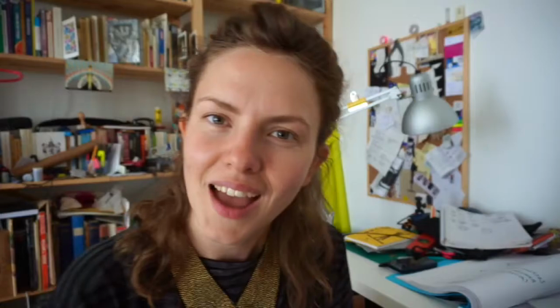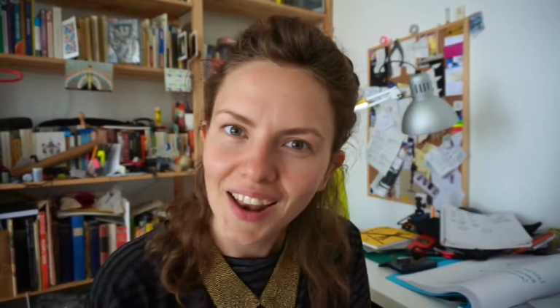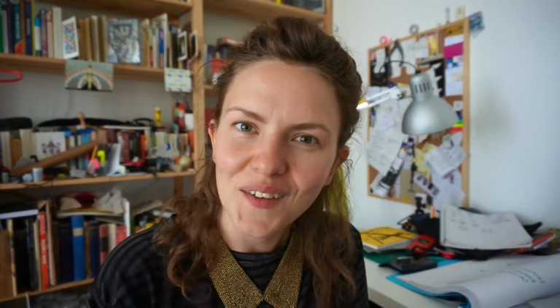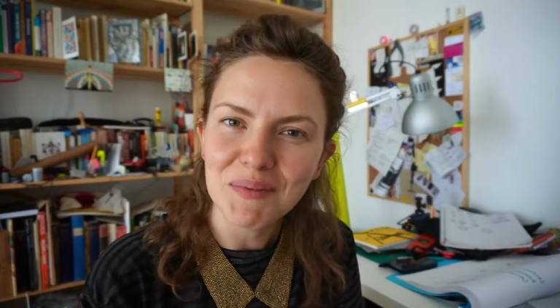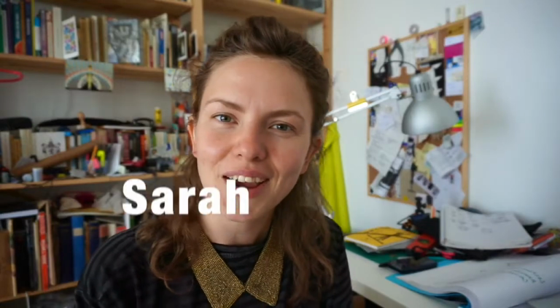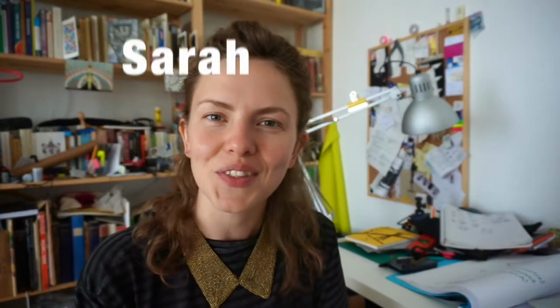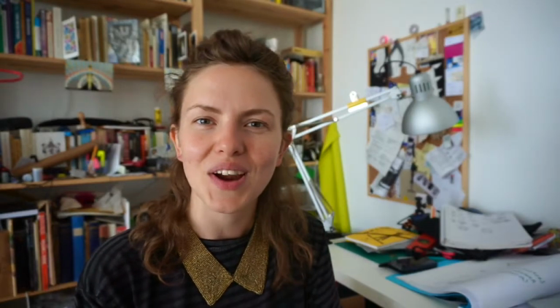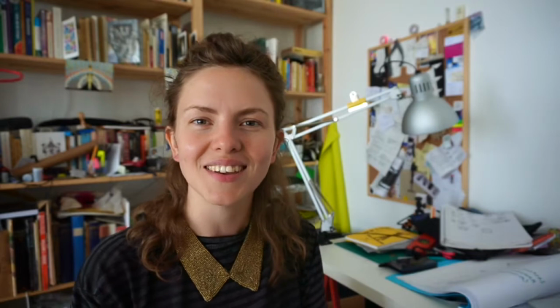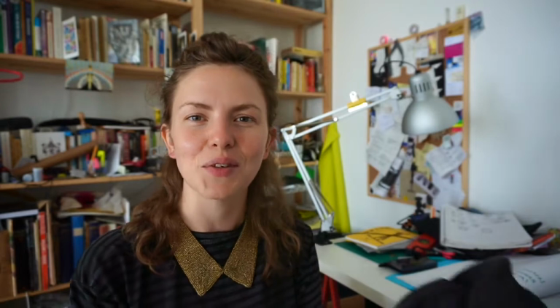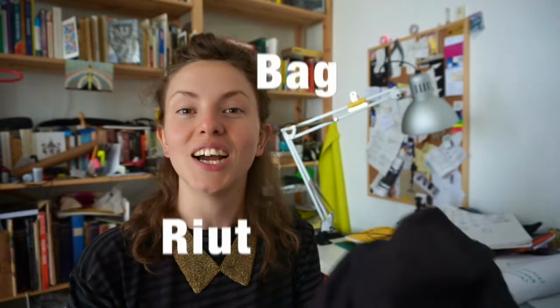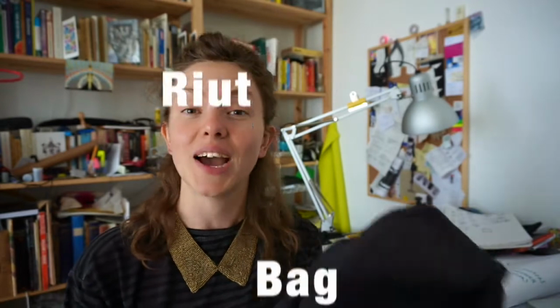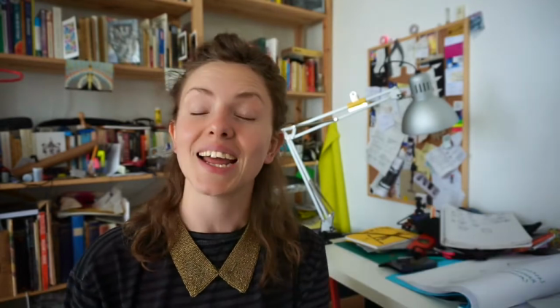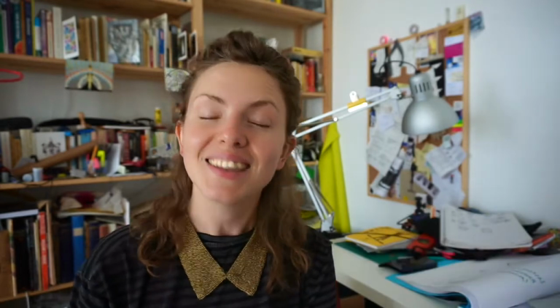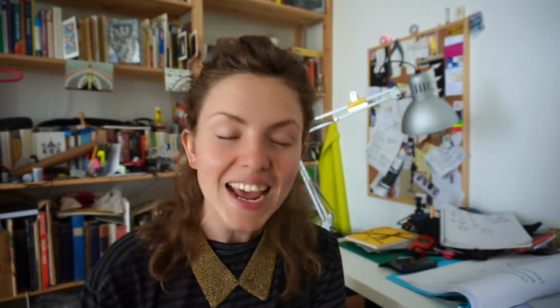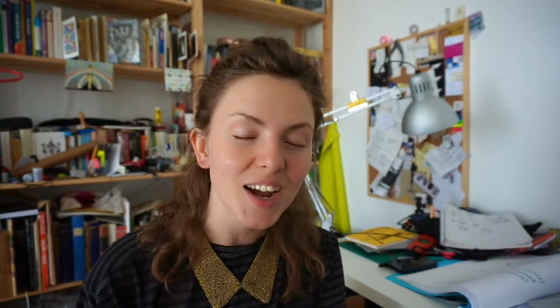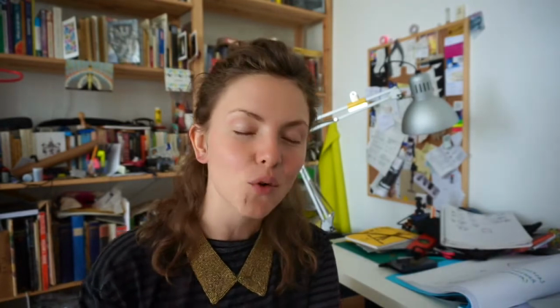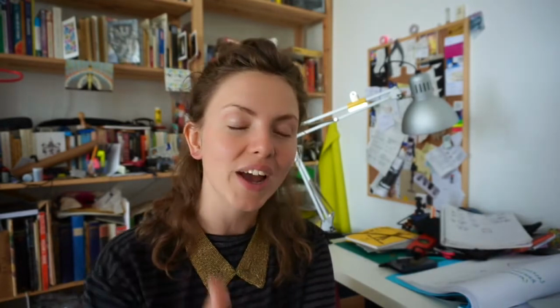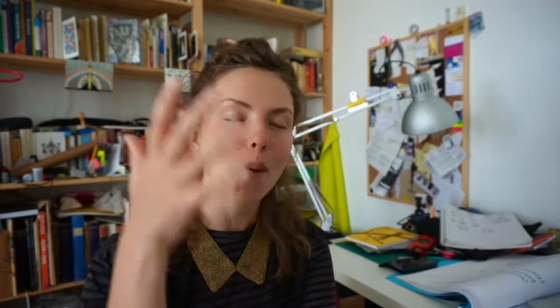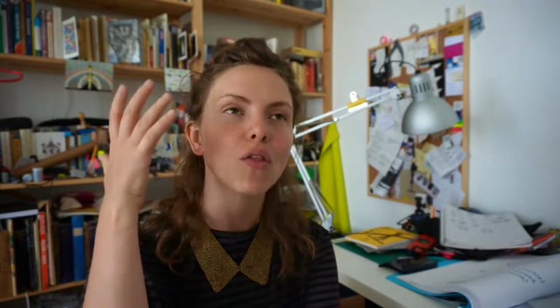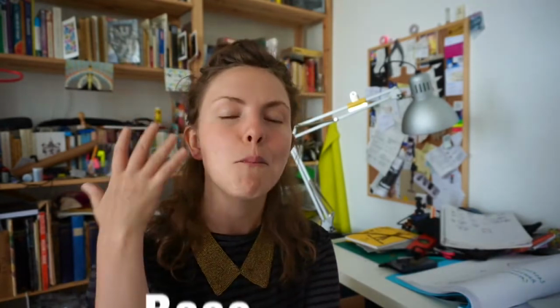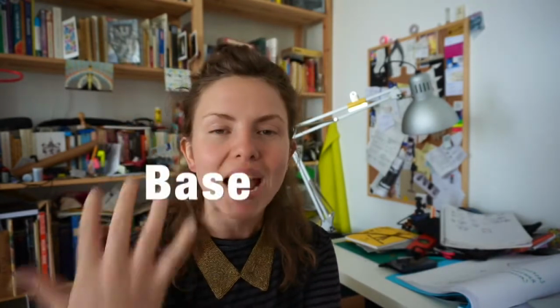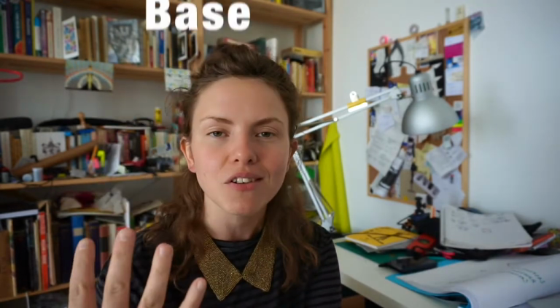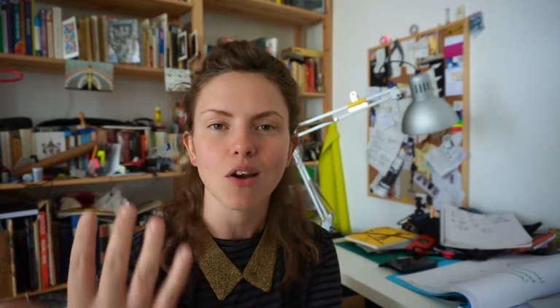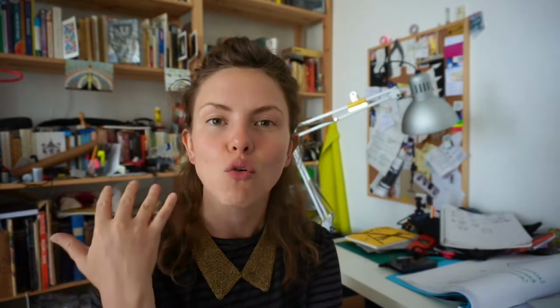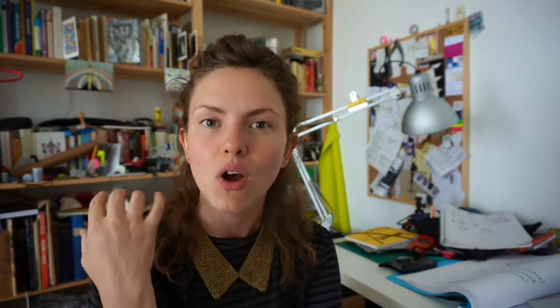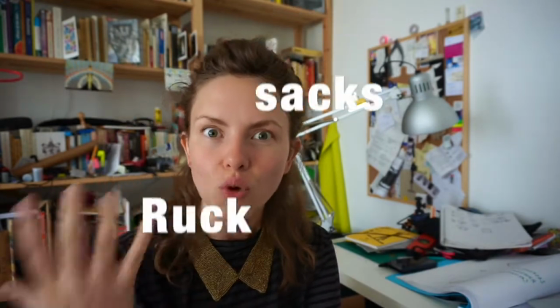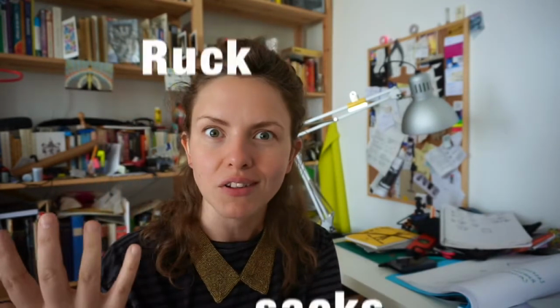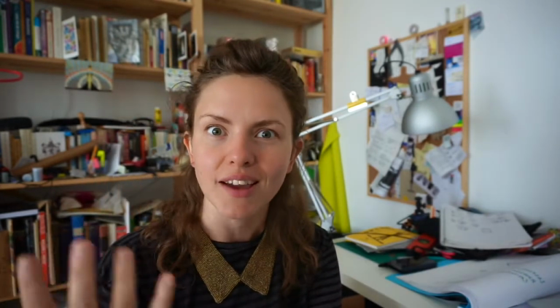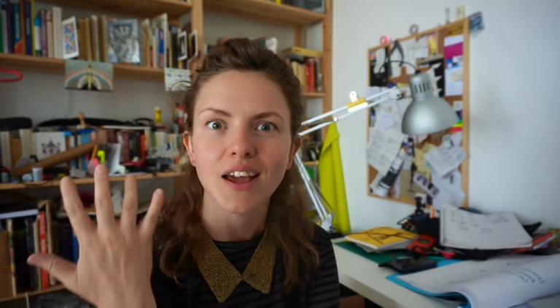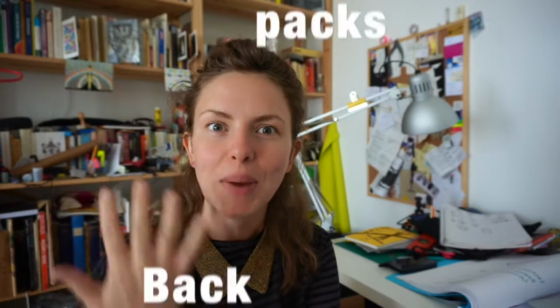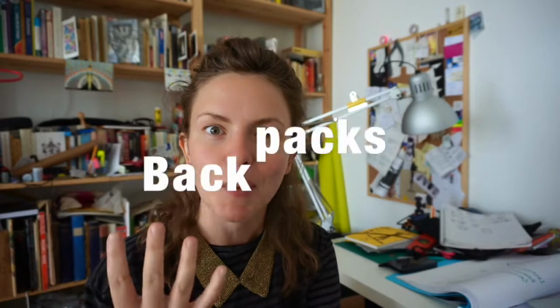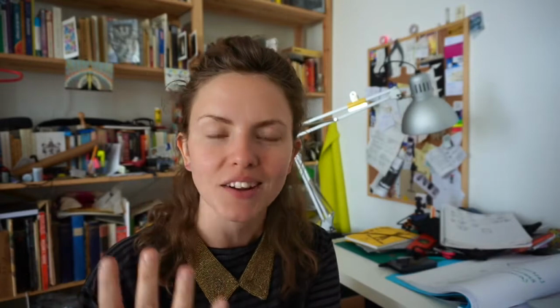Hello, I'm Sarah, the creator of the Riot Bag, and today I am talking about the base of rucksacks and backpacks.